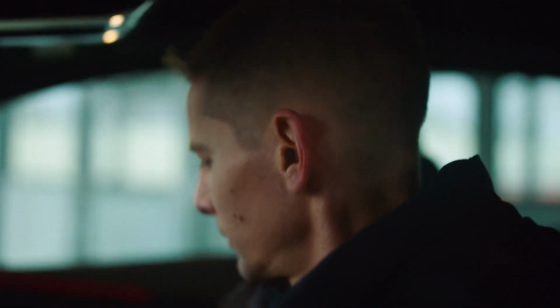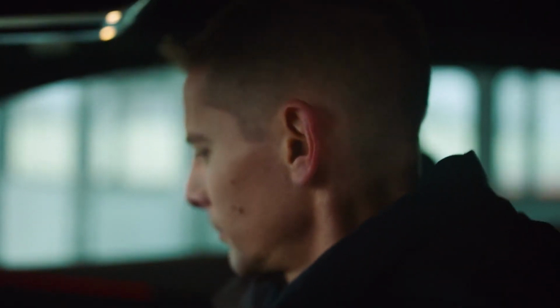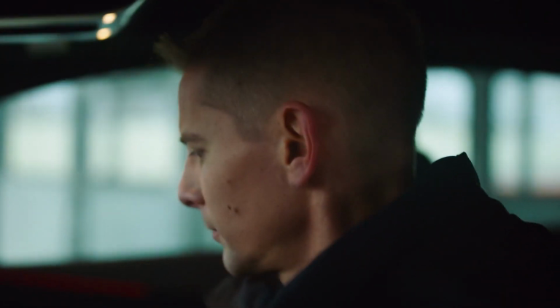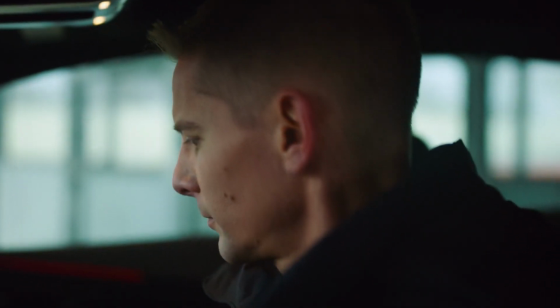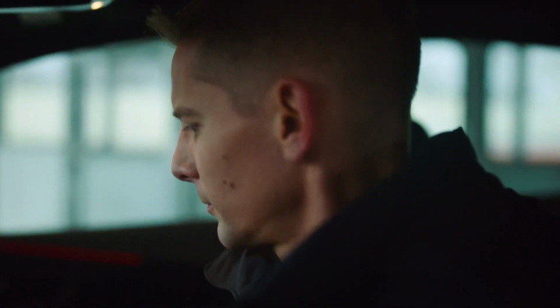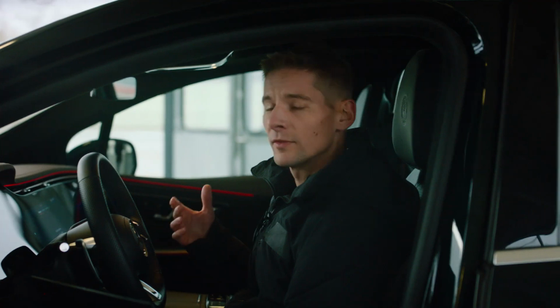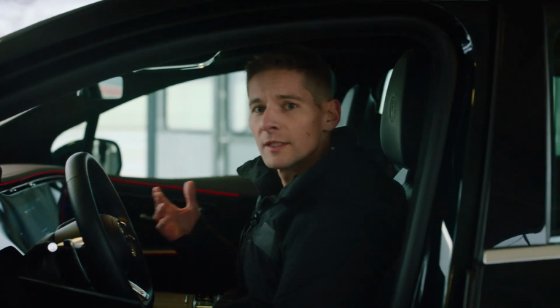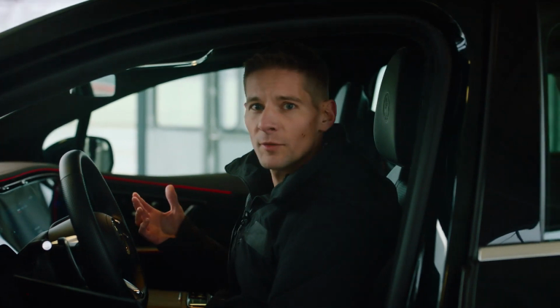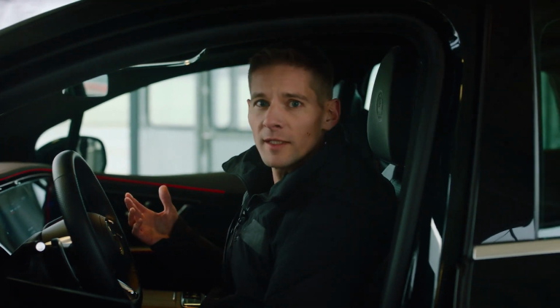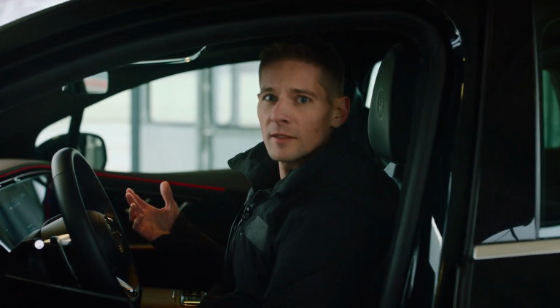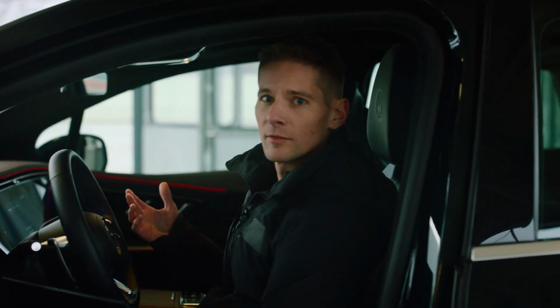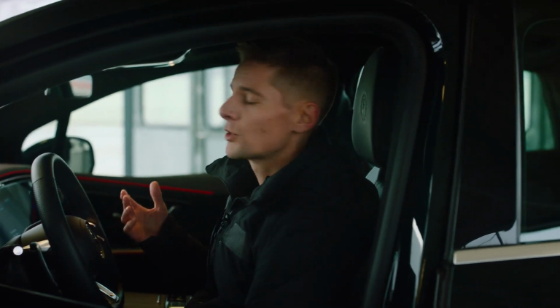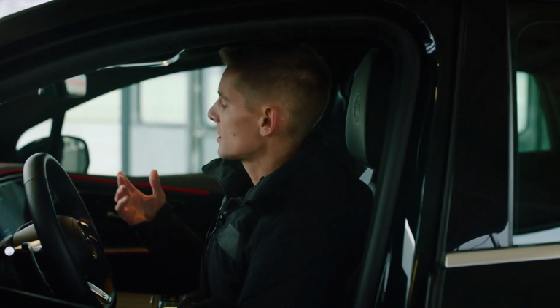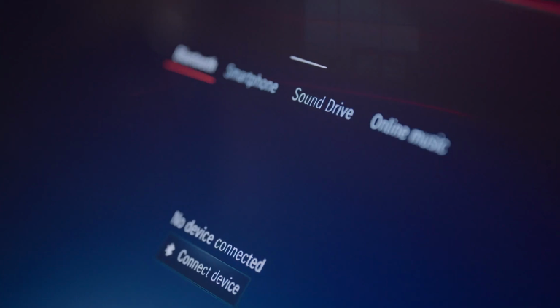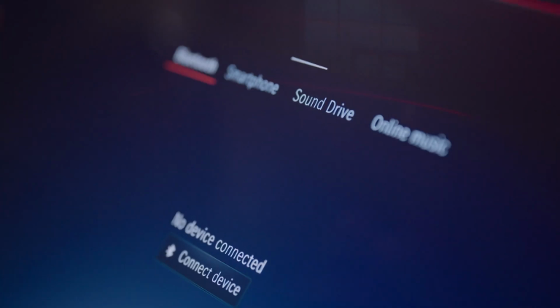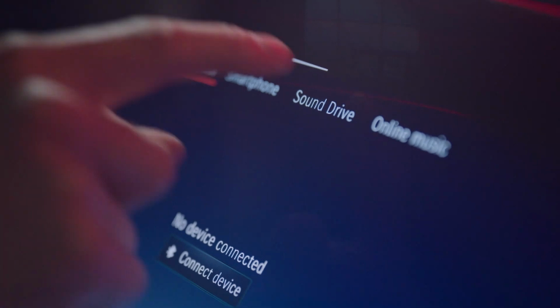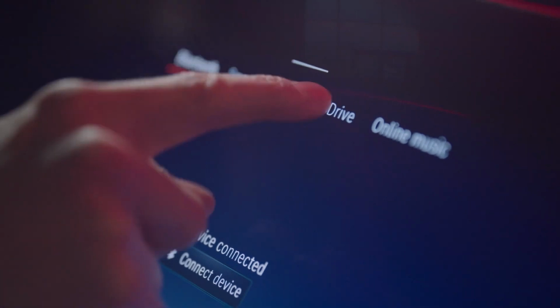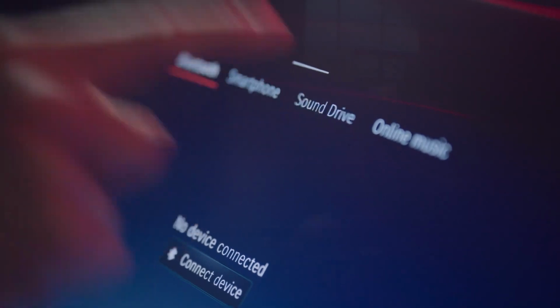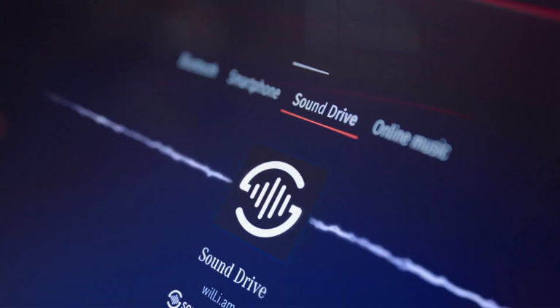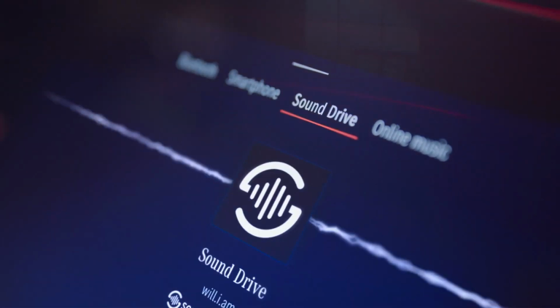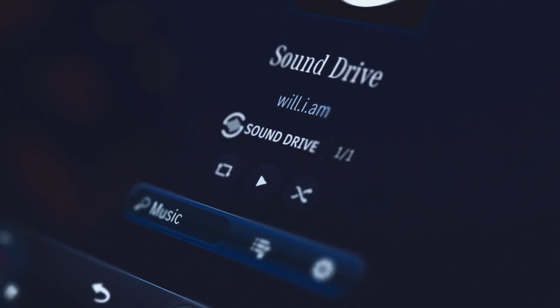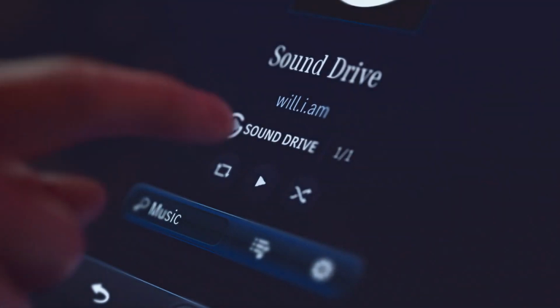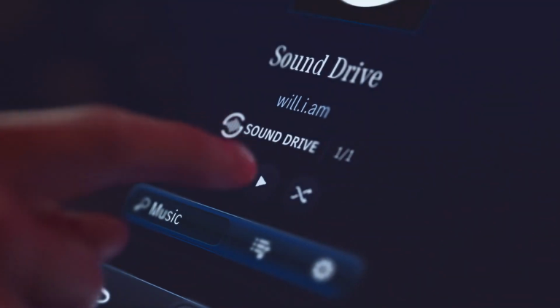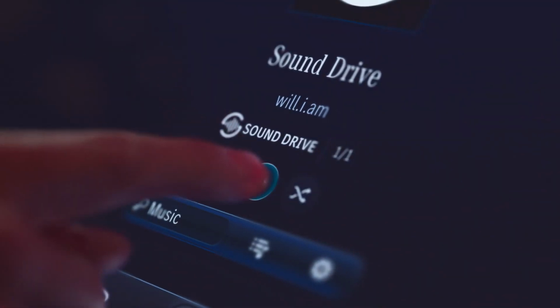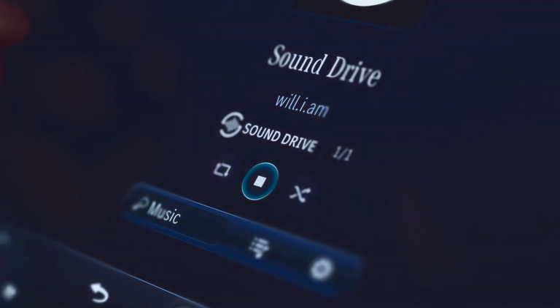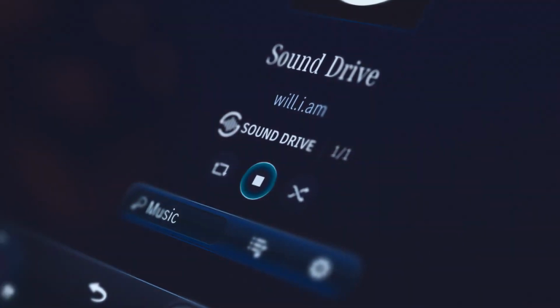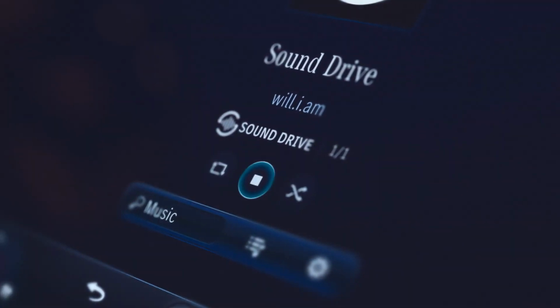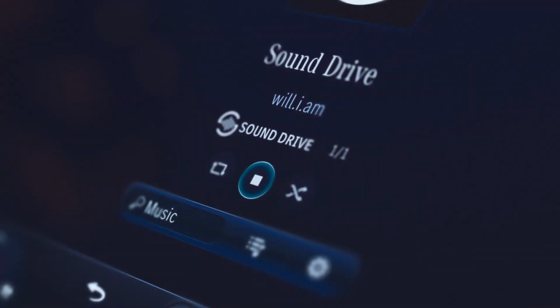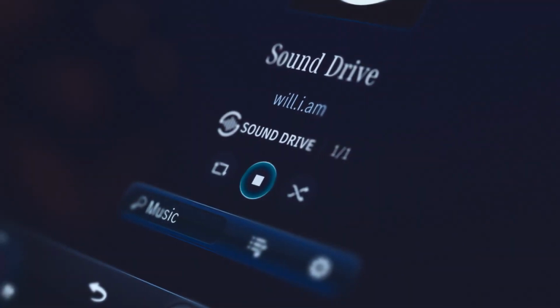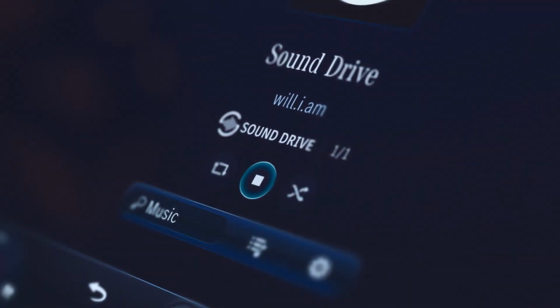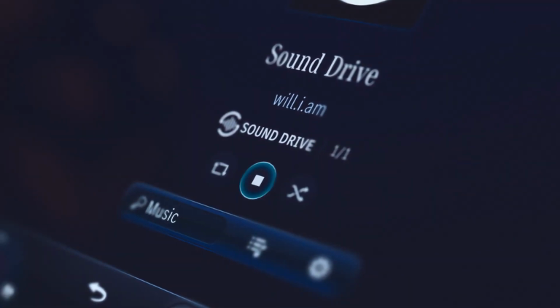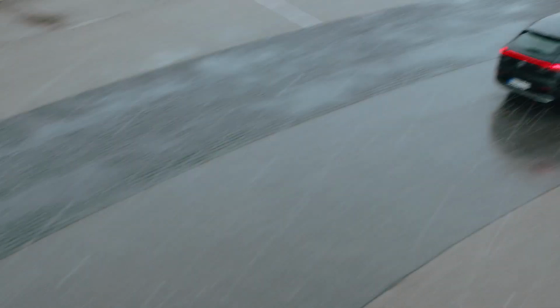So this is SoundDrive. It's quite easy — you just select SoundDrive in the video source, press play, and start your driving.